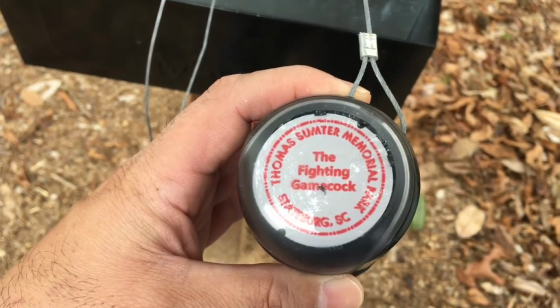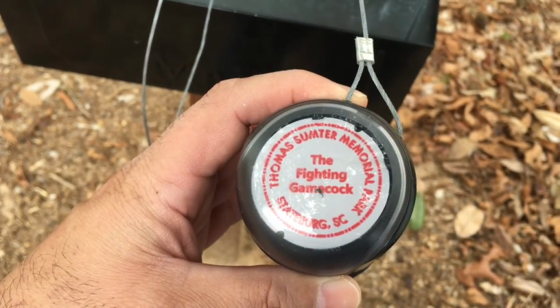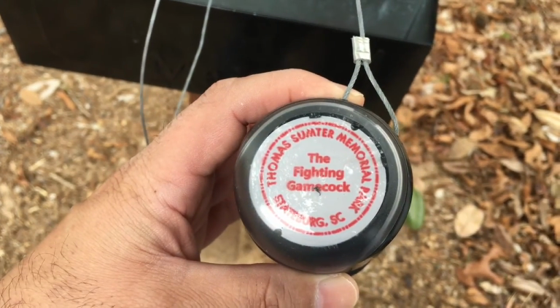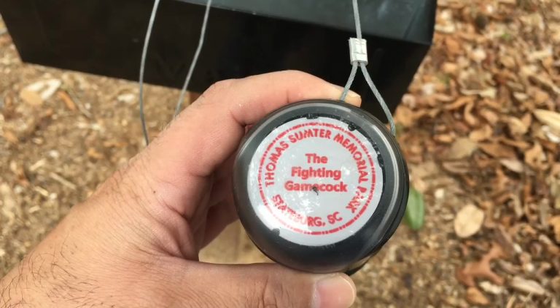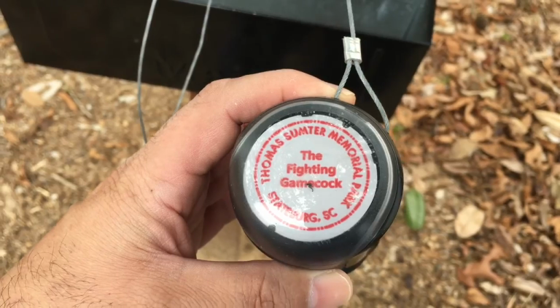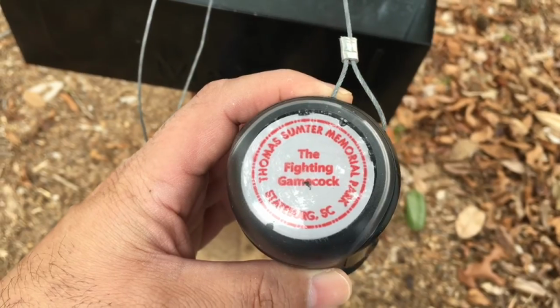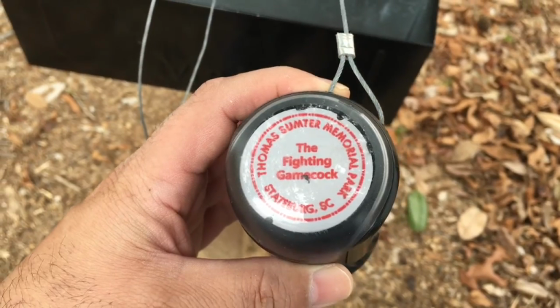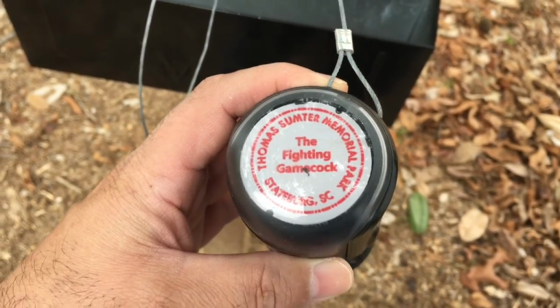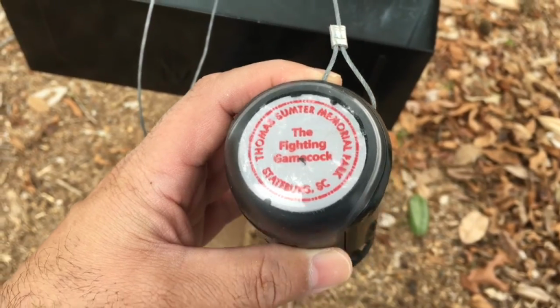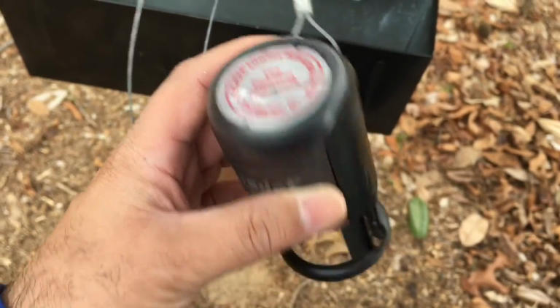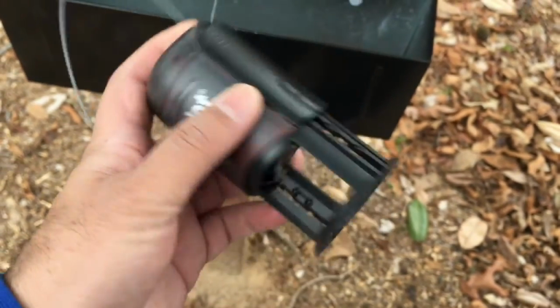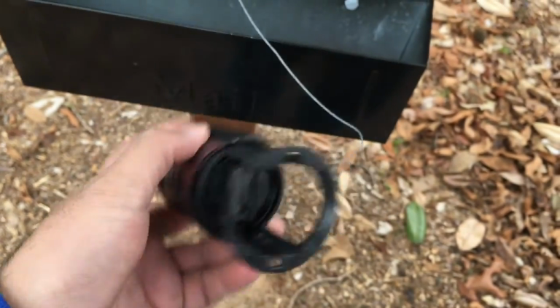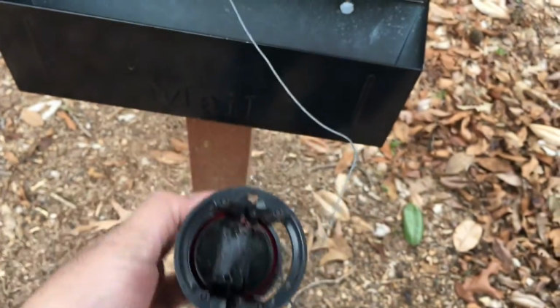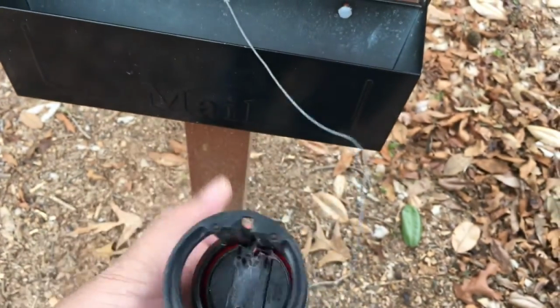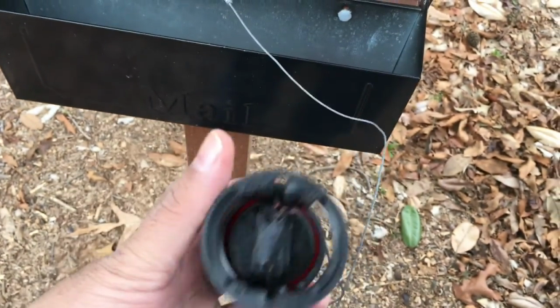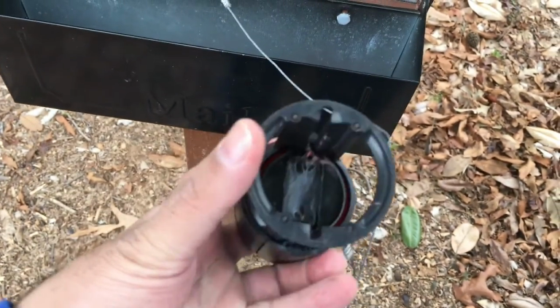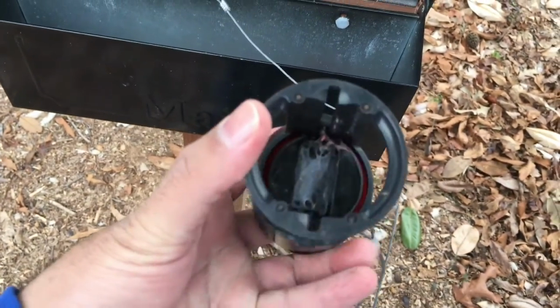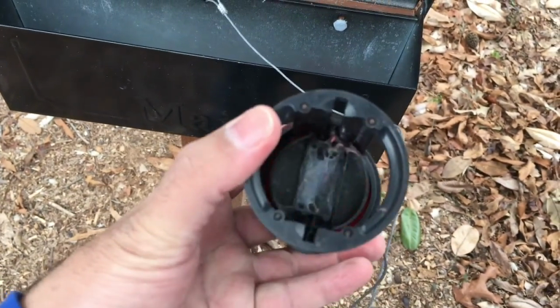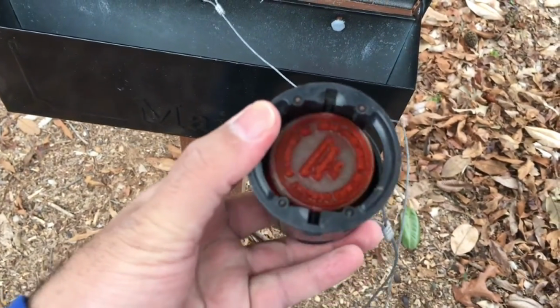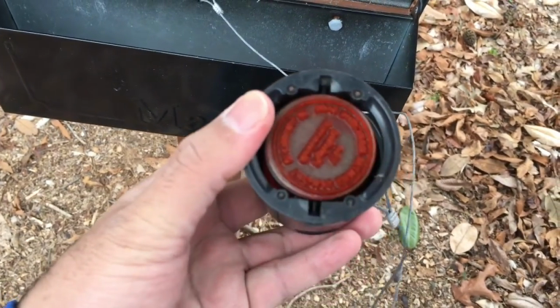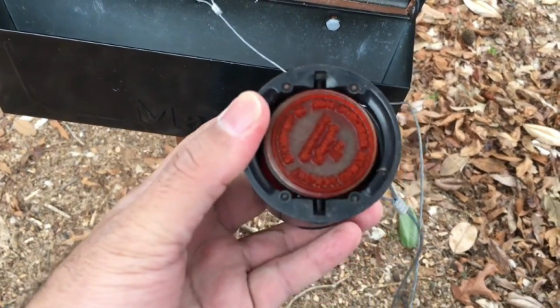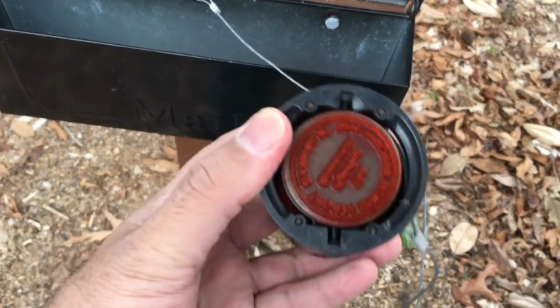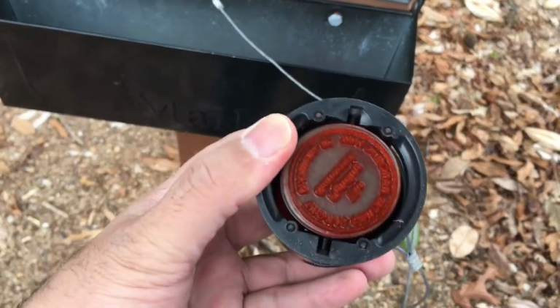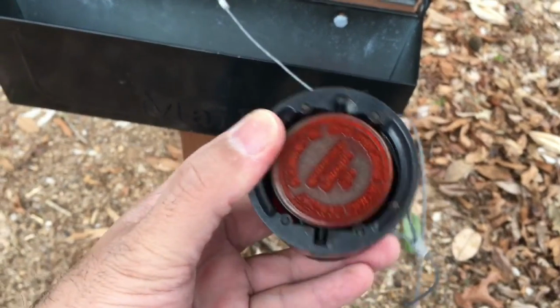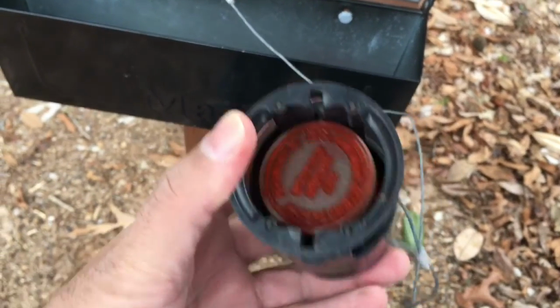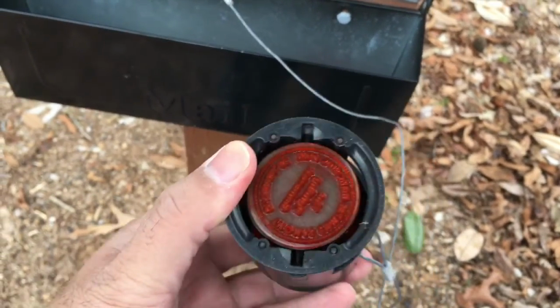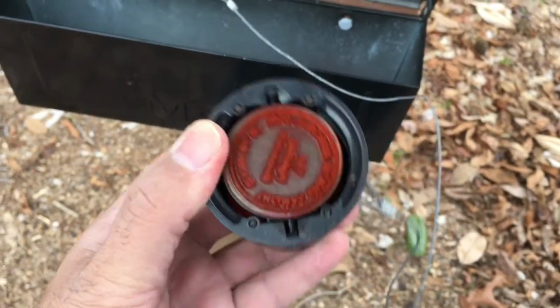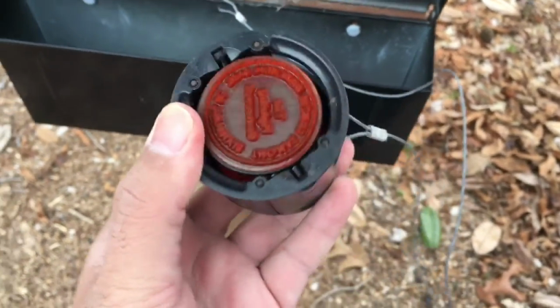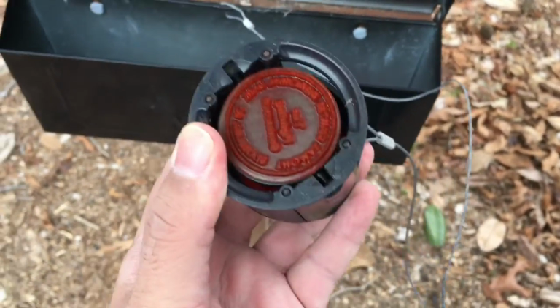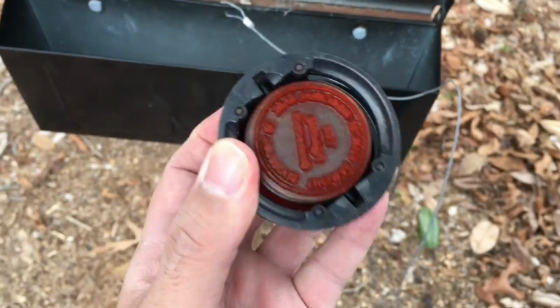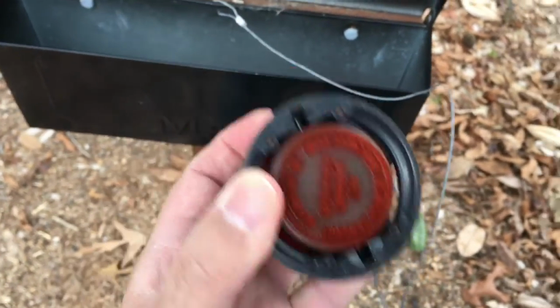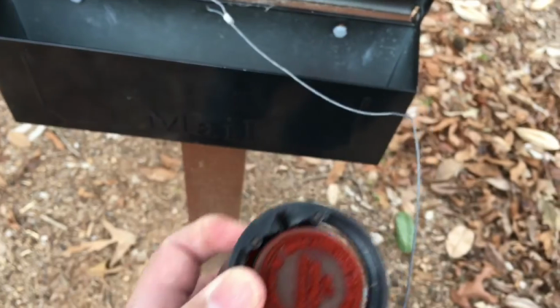This is here the Fighting Gamecock. Let's see how this goes.